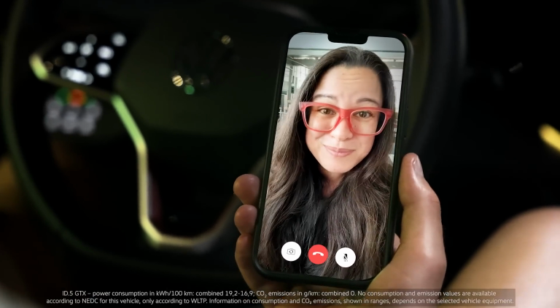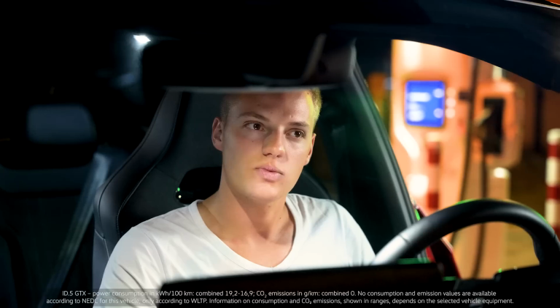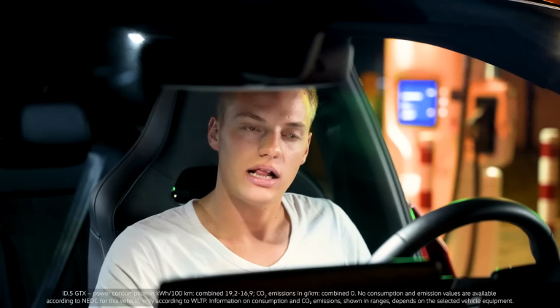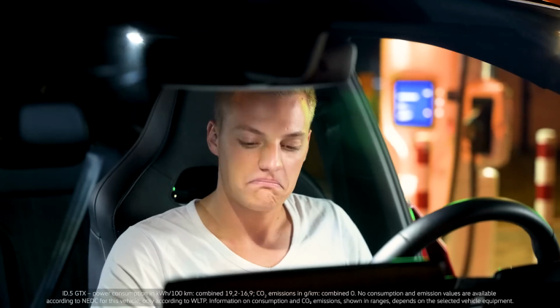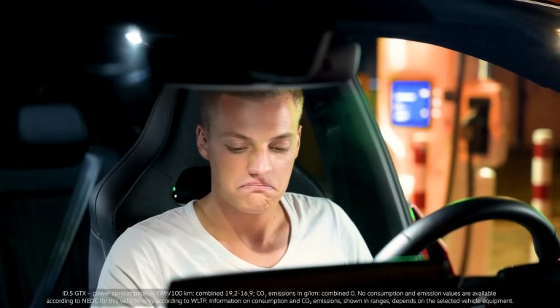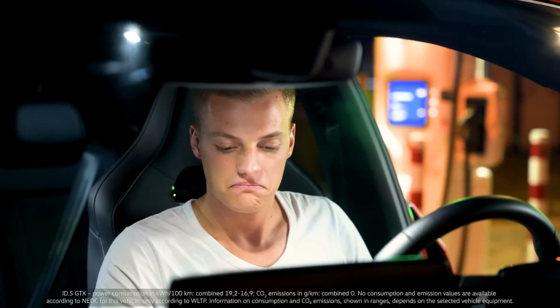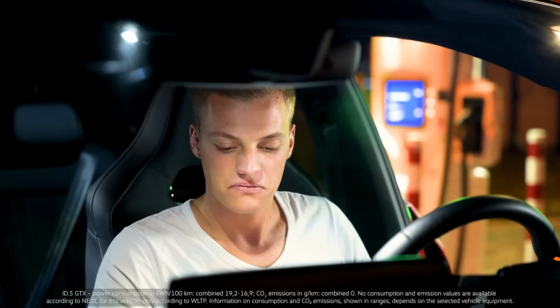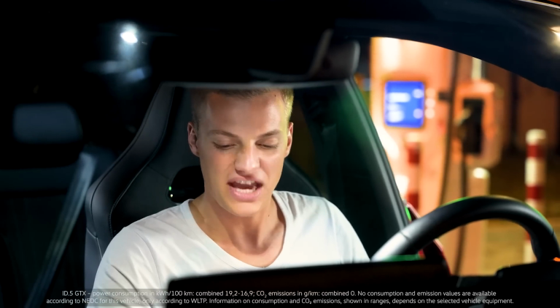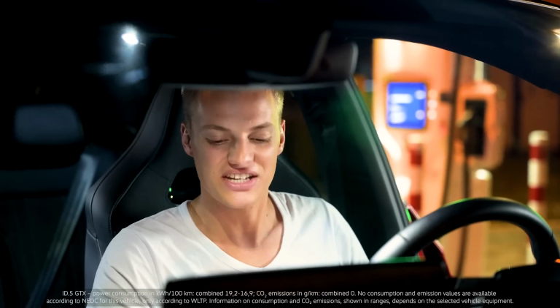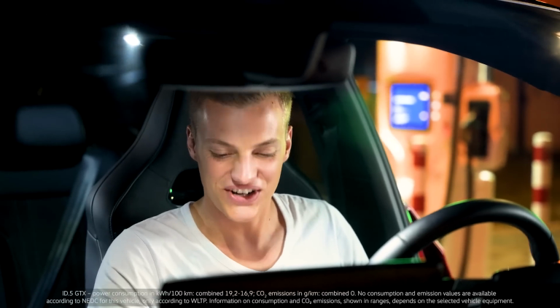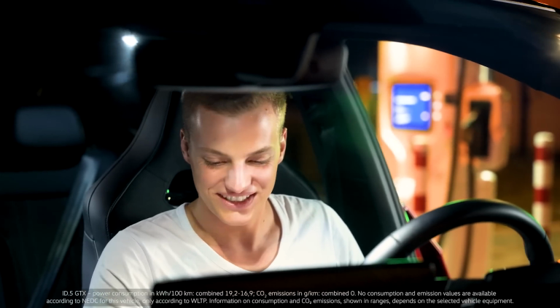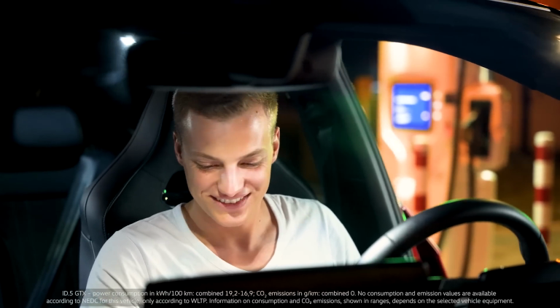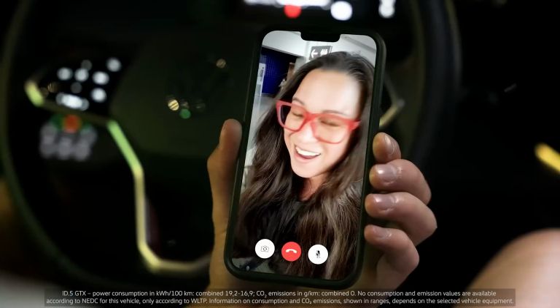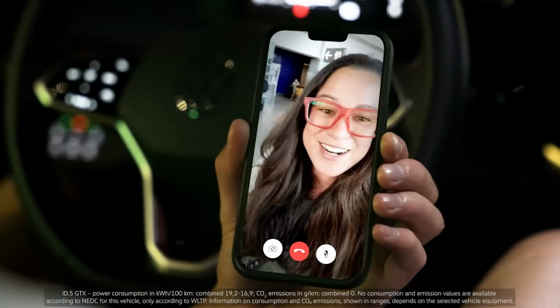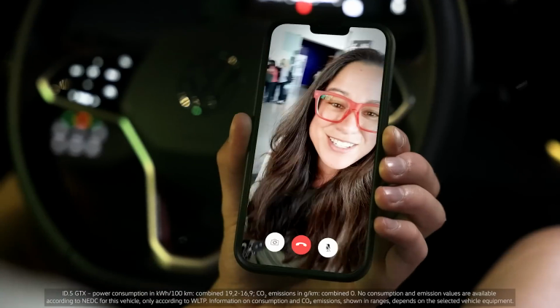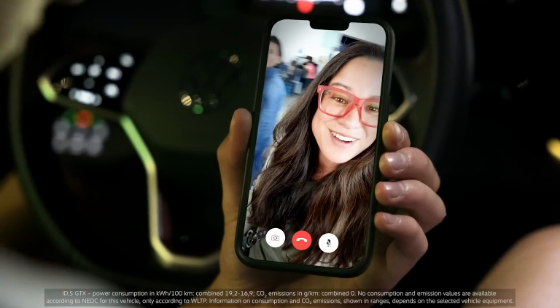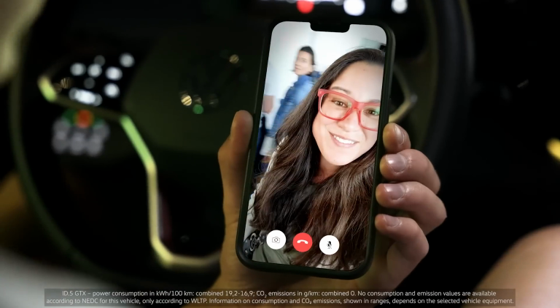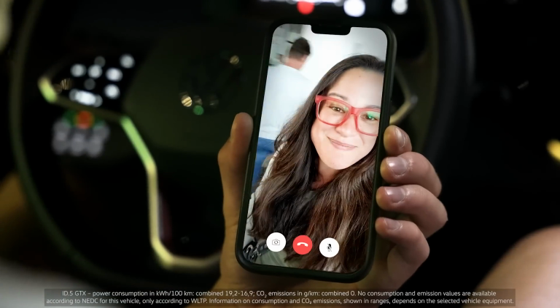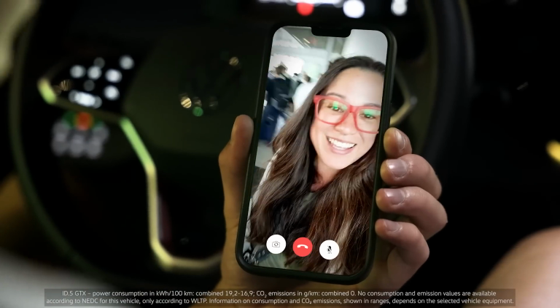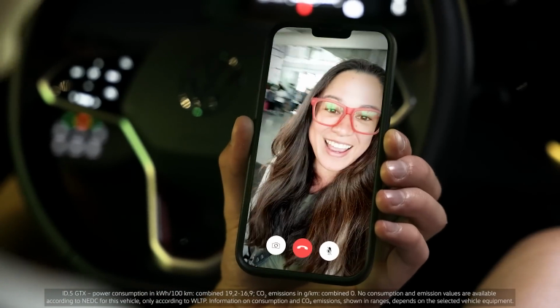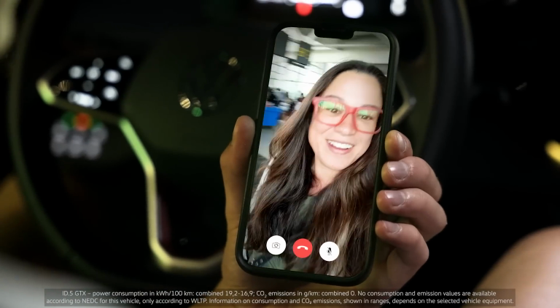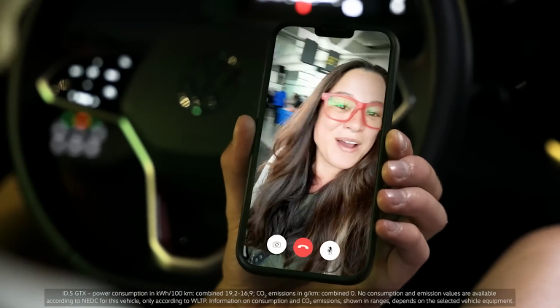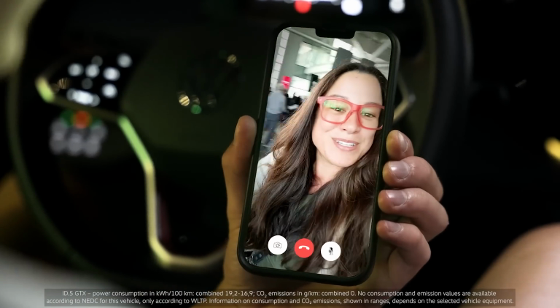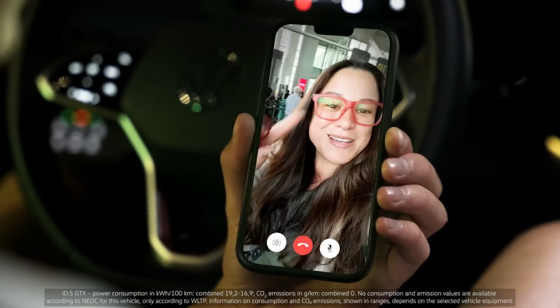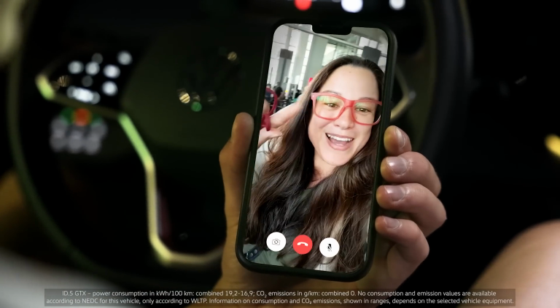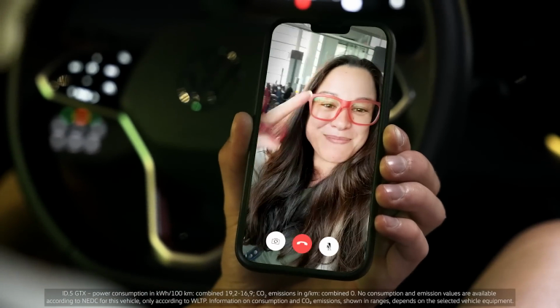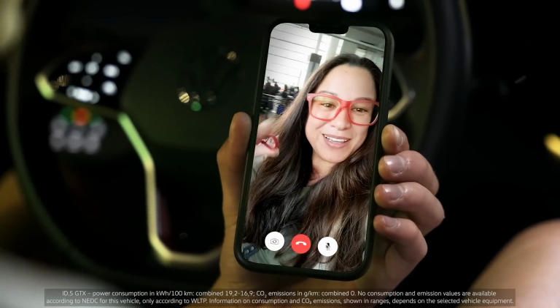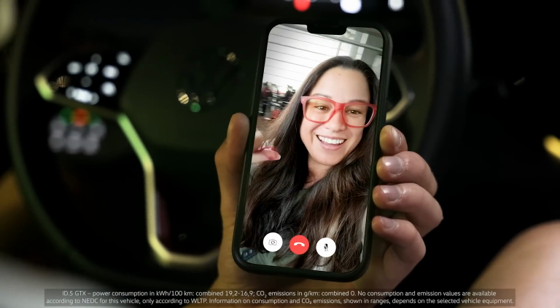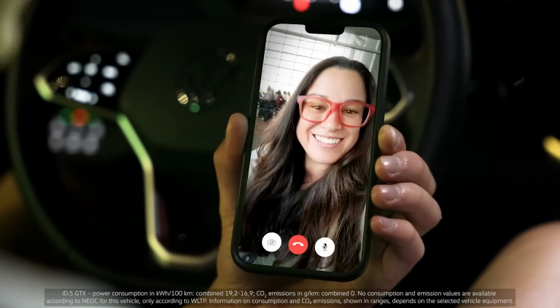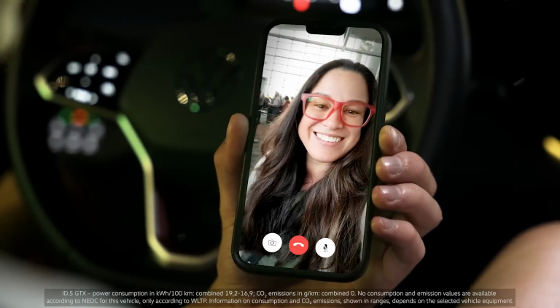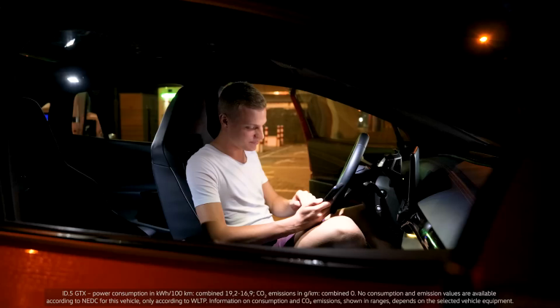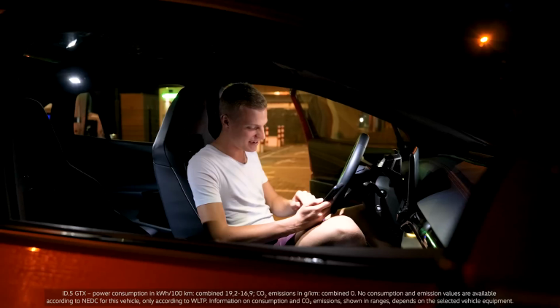Not bad. Thanks, Nicole. I just arrived at my gate. We'll see you back in Berlin. Bye.